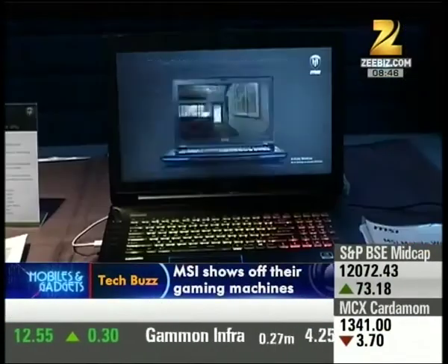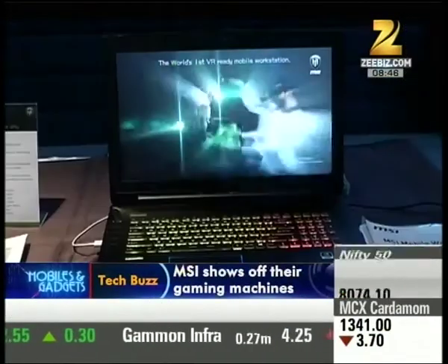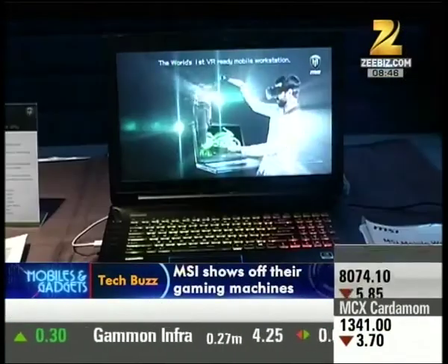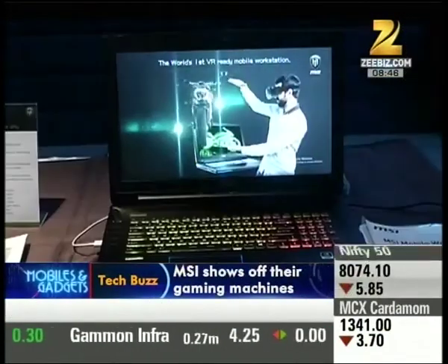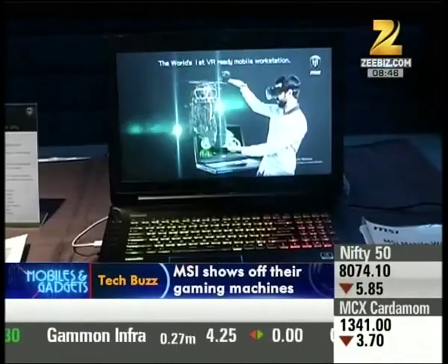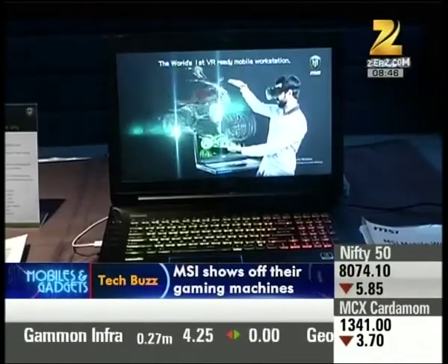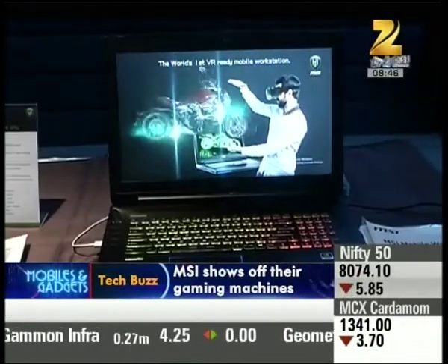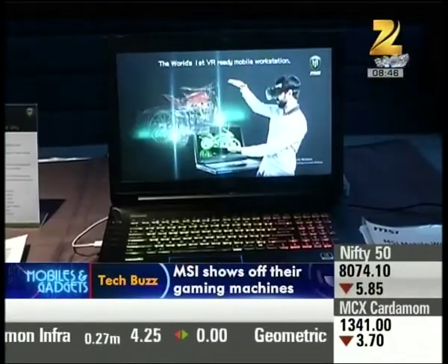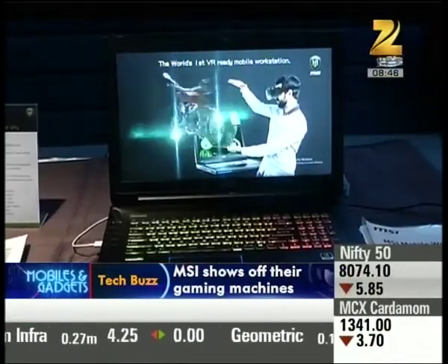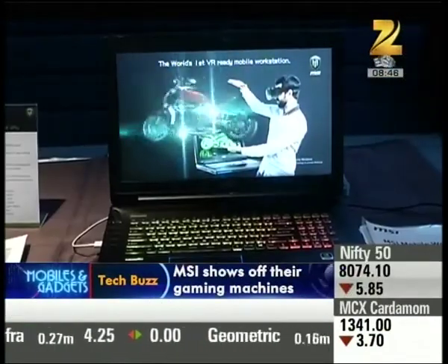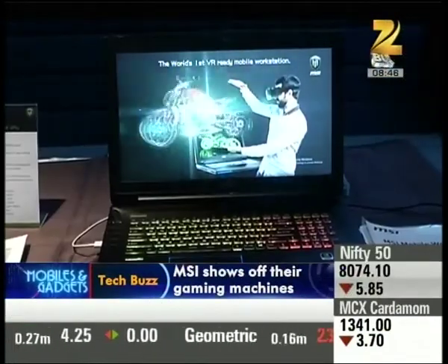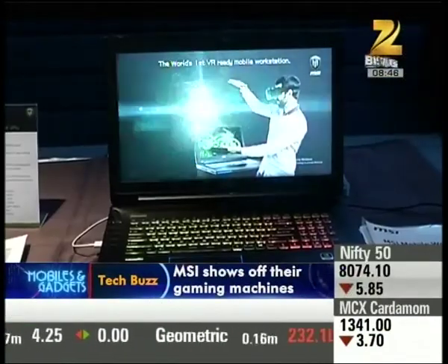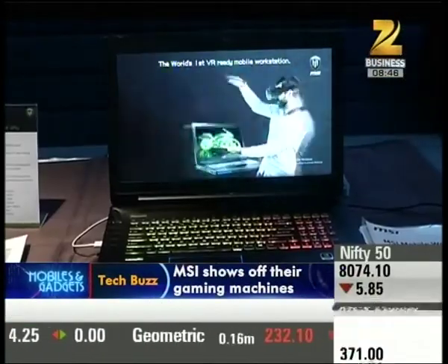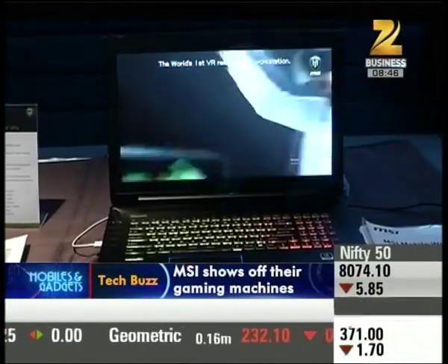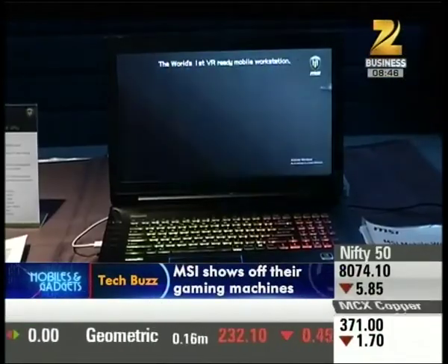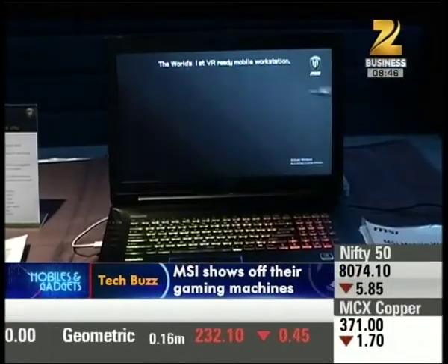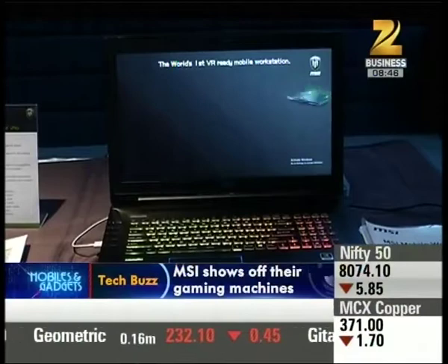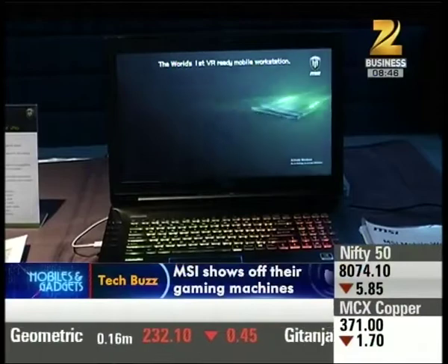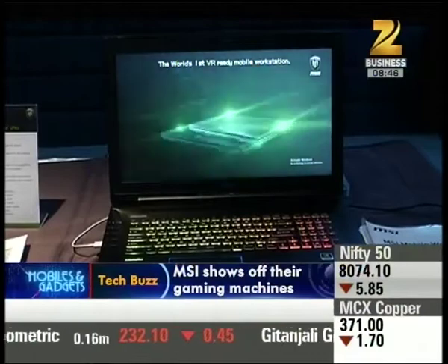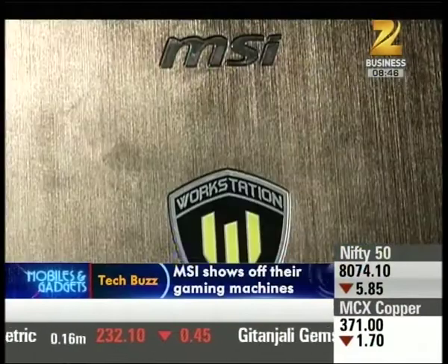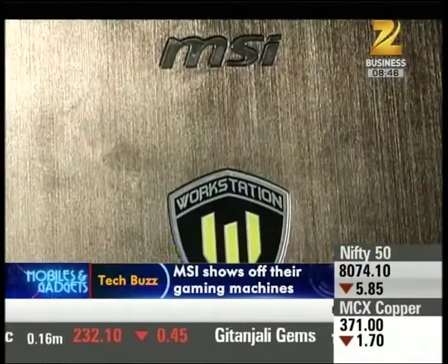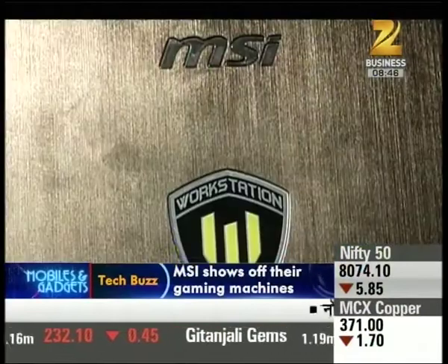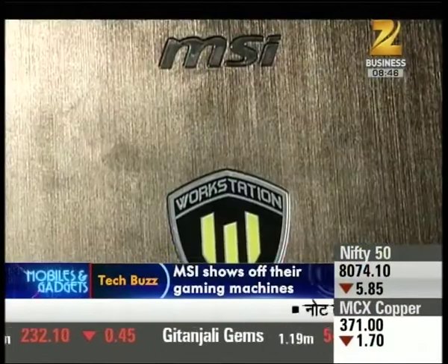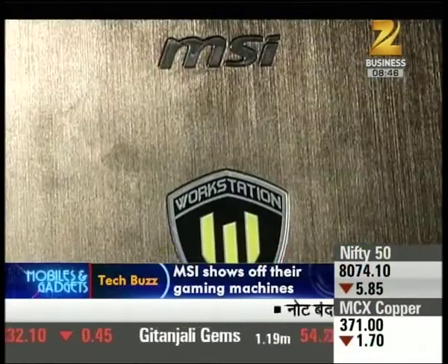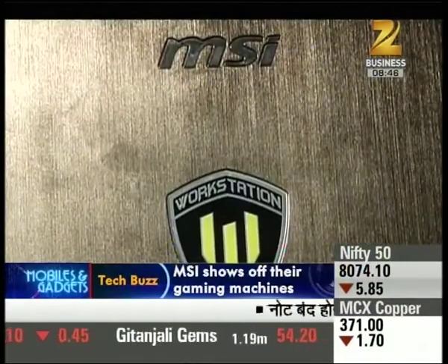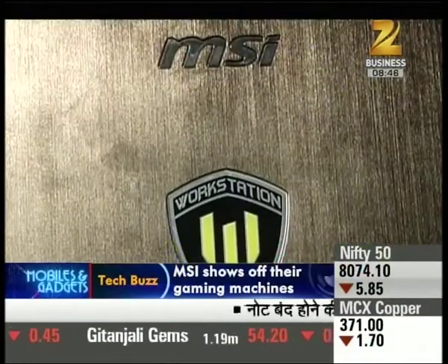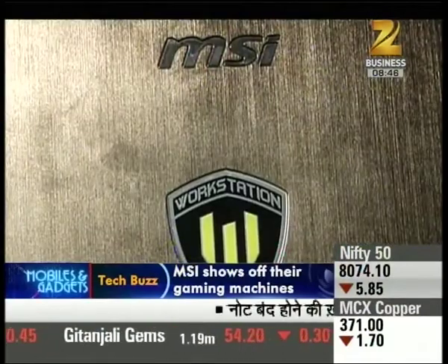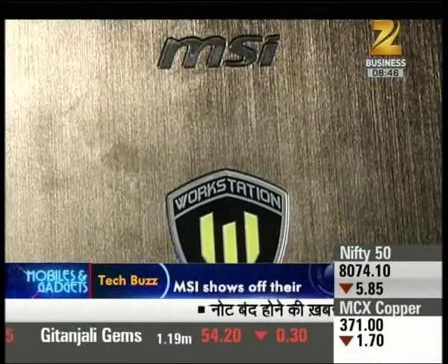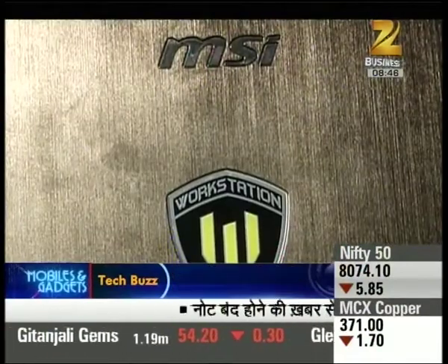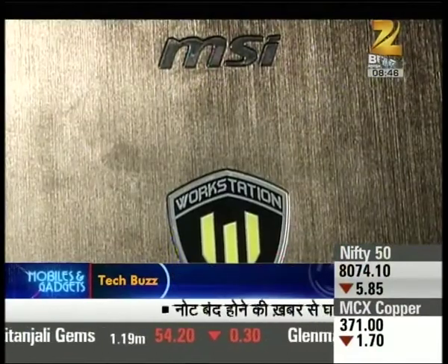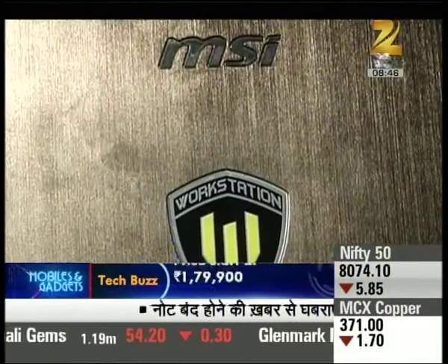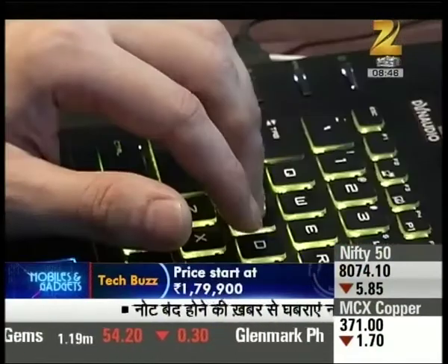To enhance the gaming experience for gamers and professionals, MSI India has launched a new gaming product.